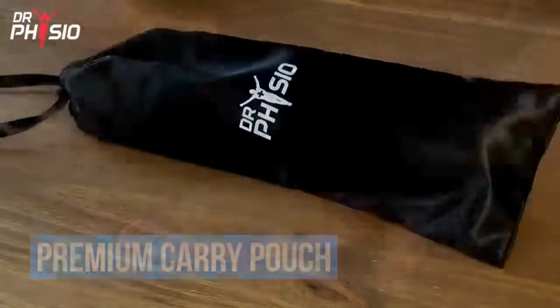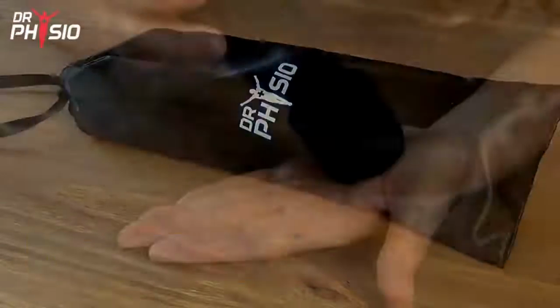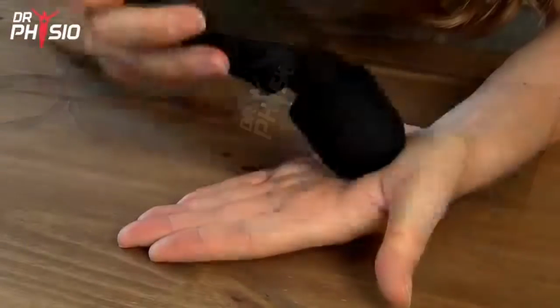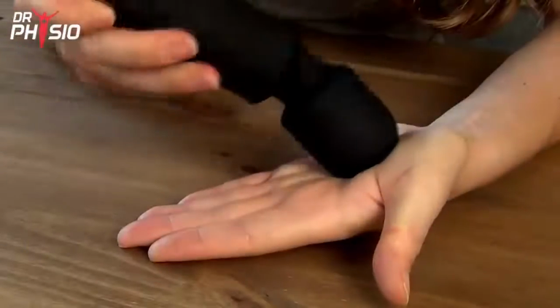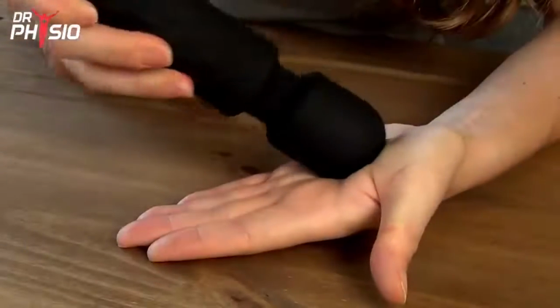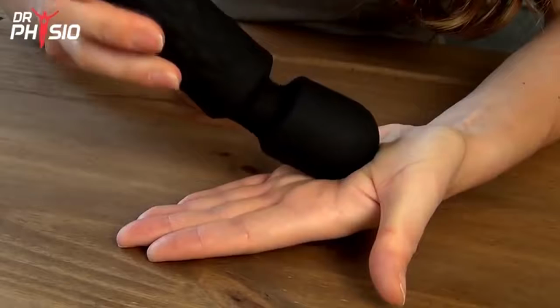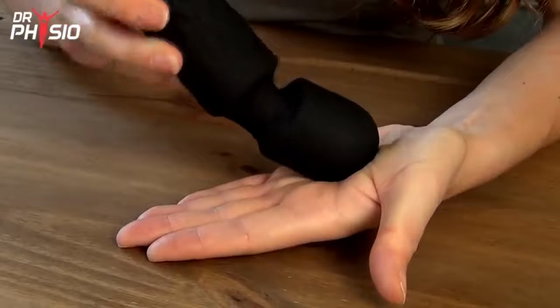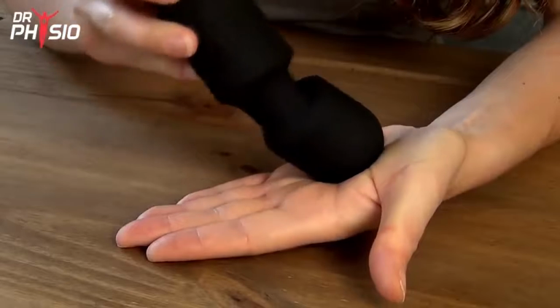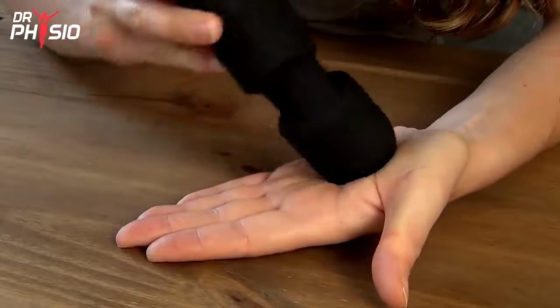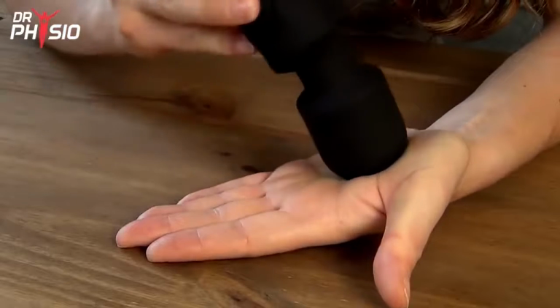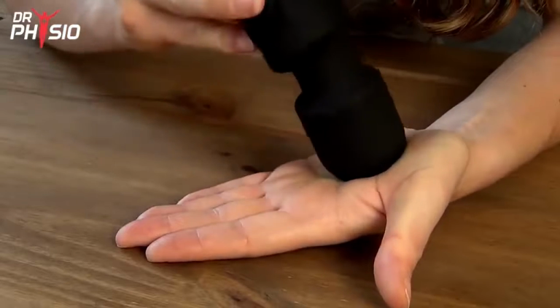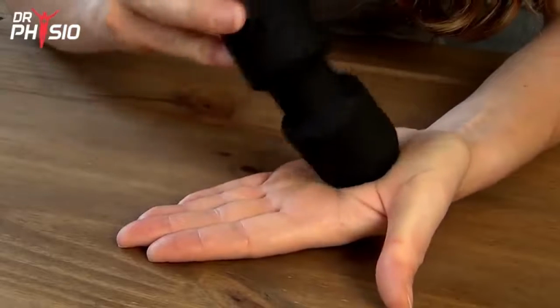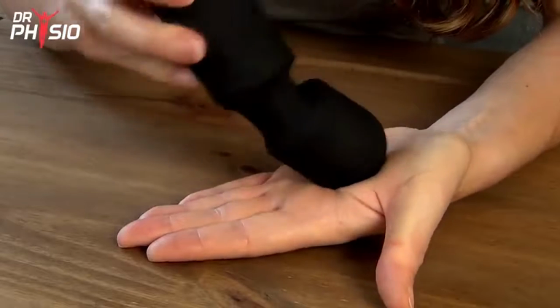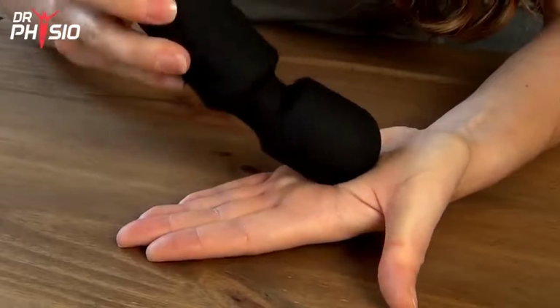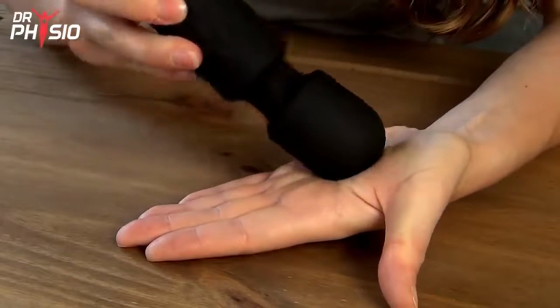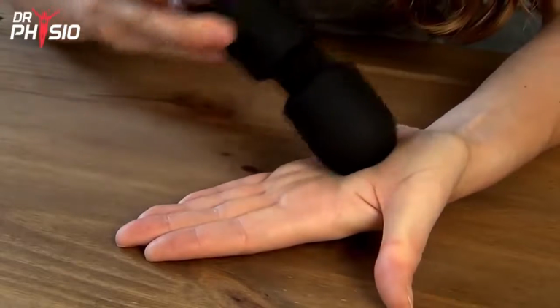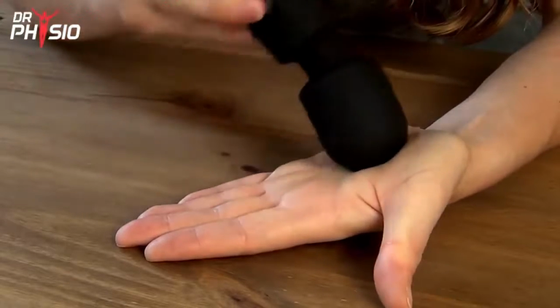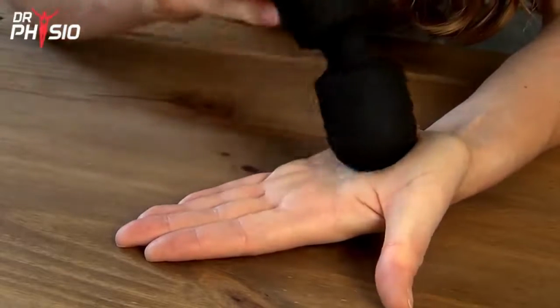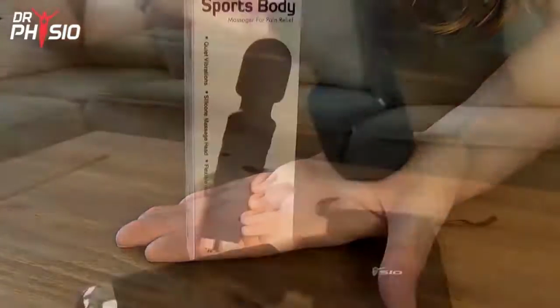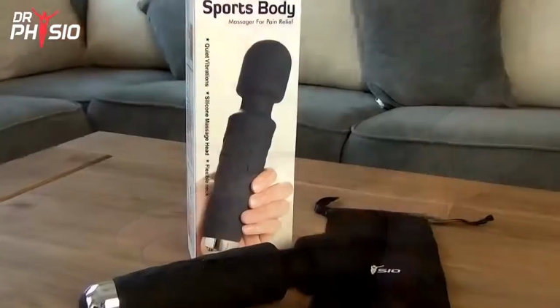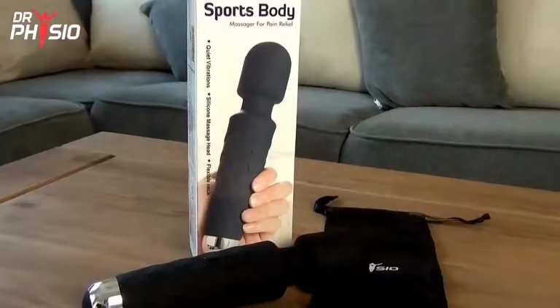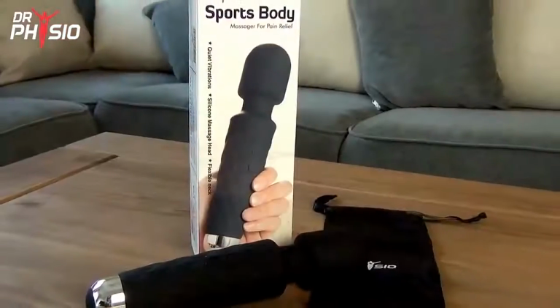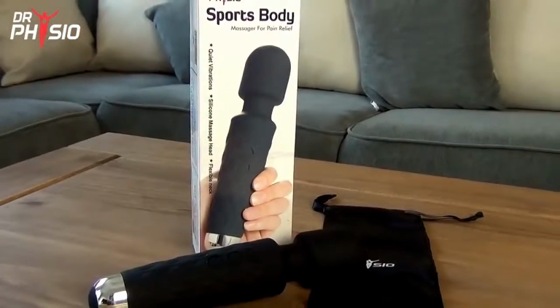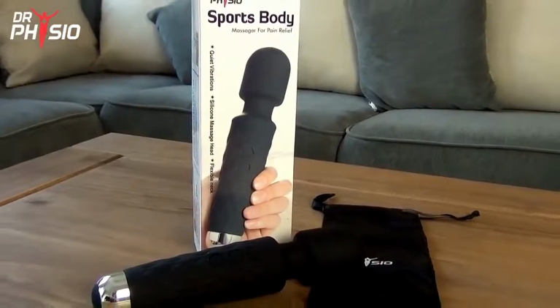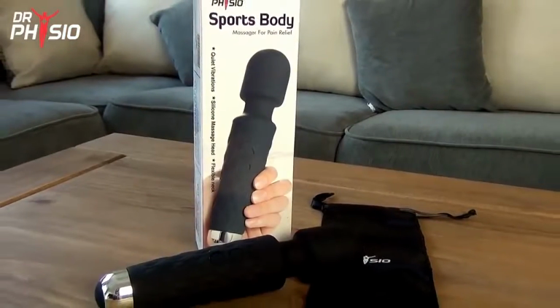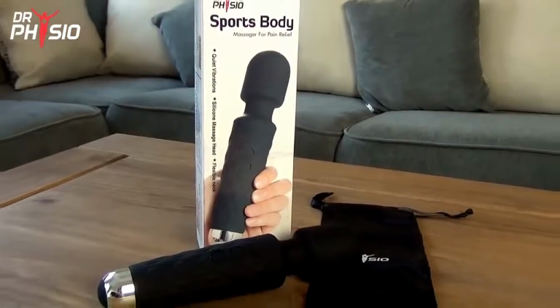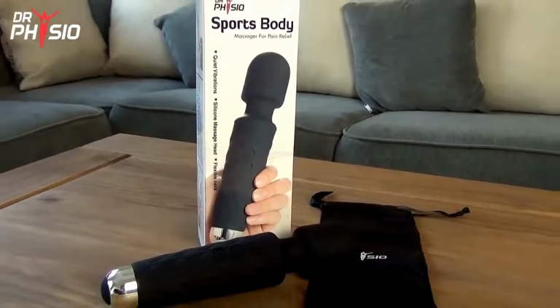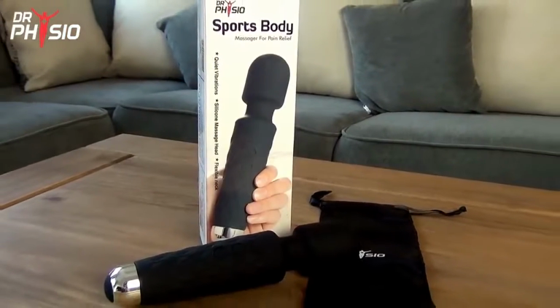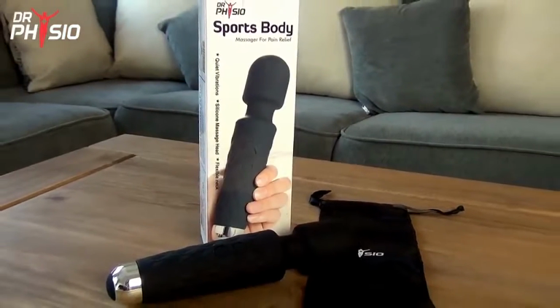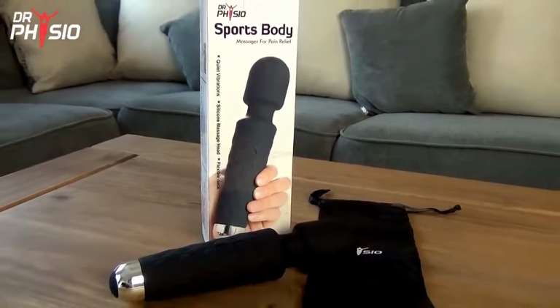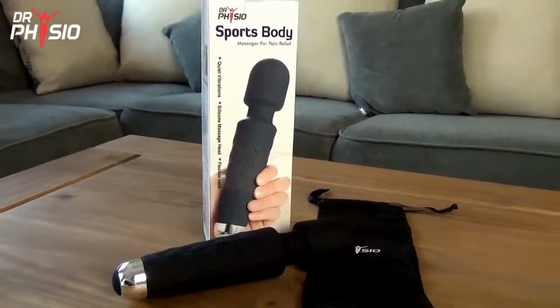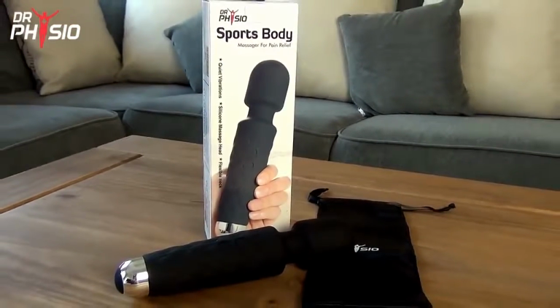Melt away muscle tightness in the palm of your hand with the Dr. Physio Sports Body Massager.